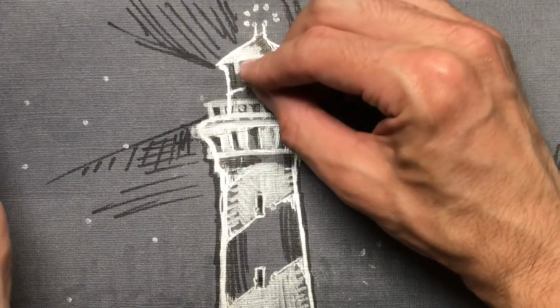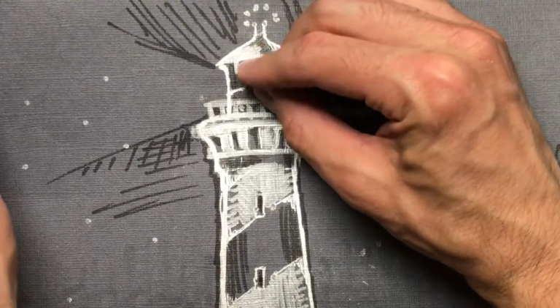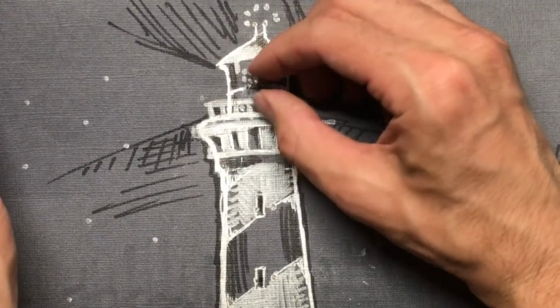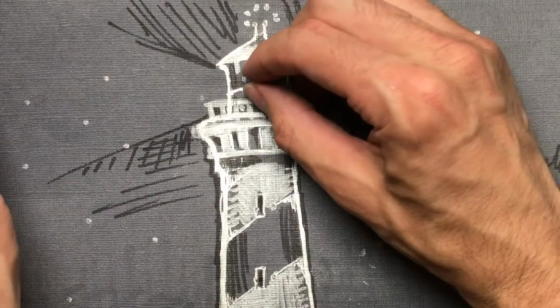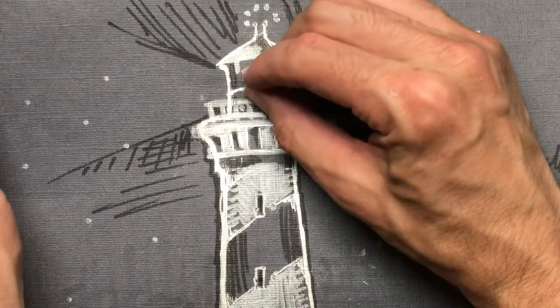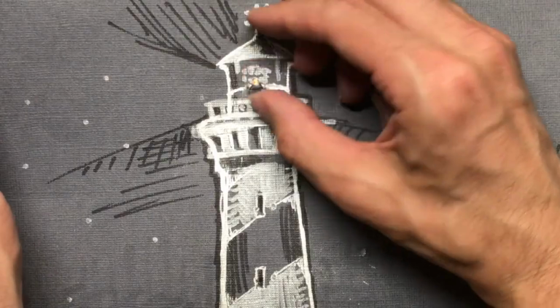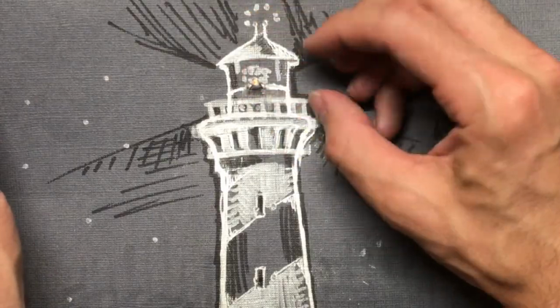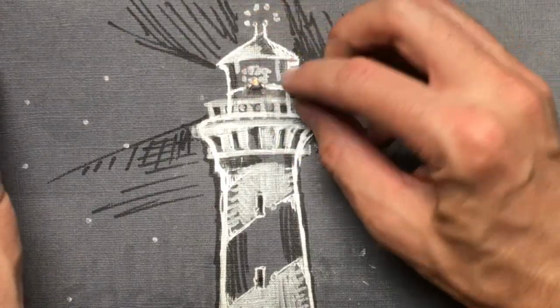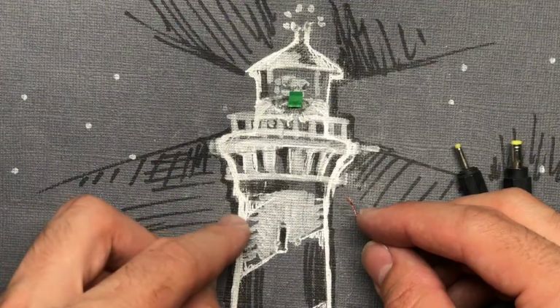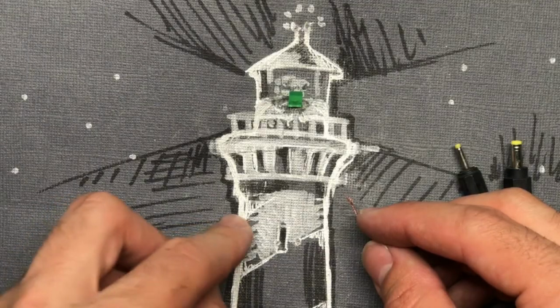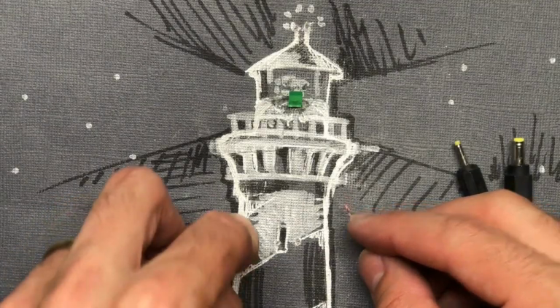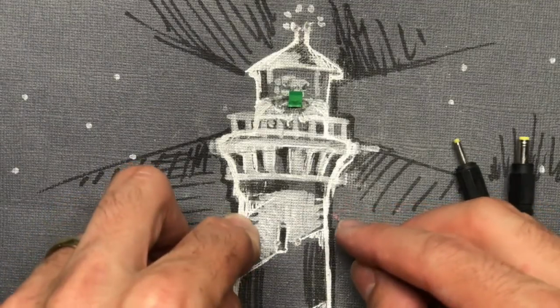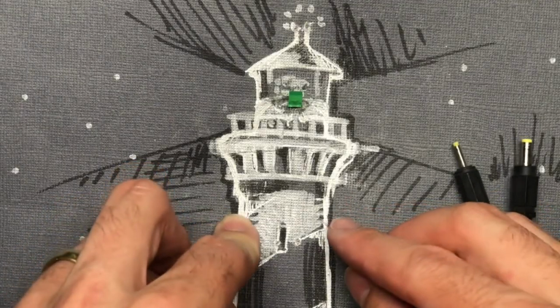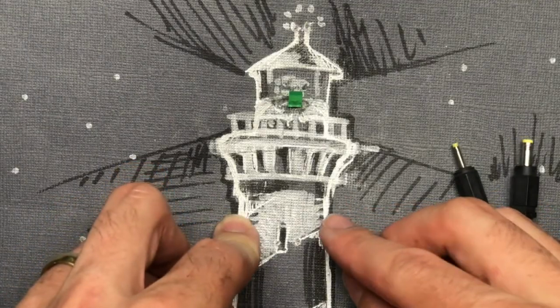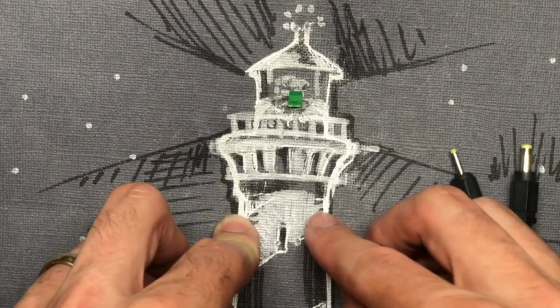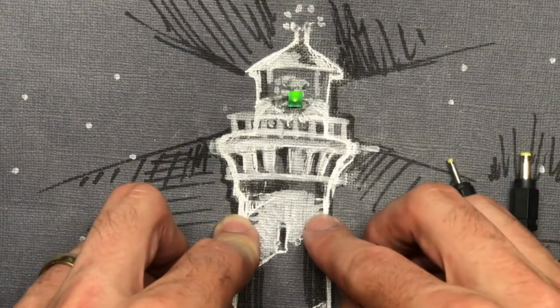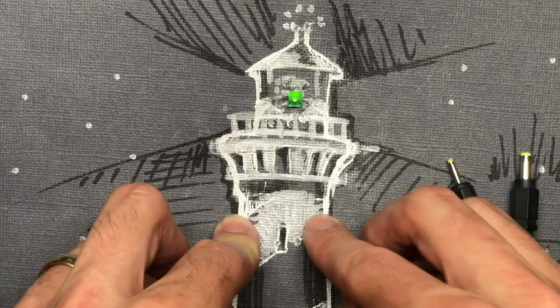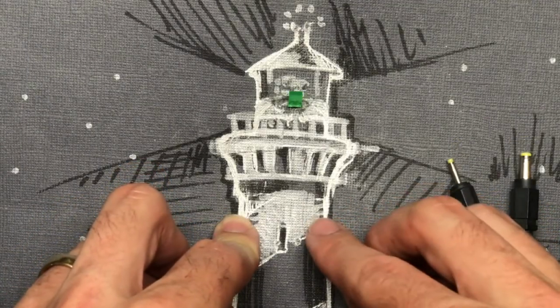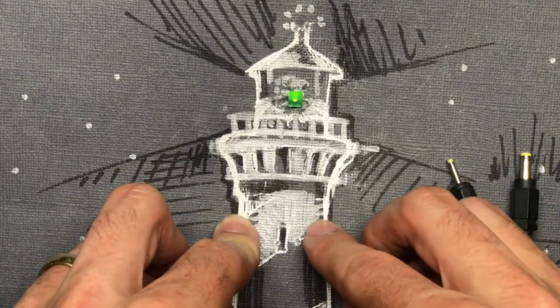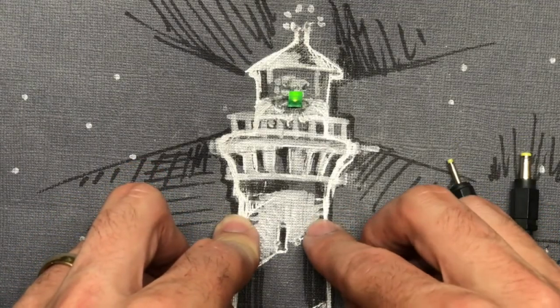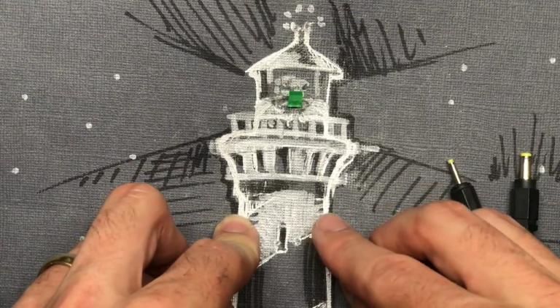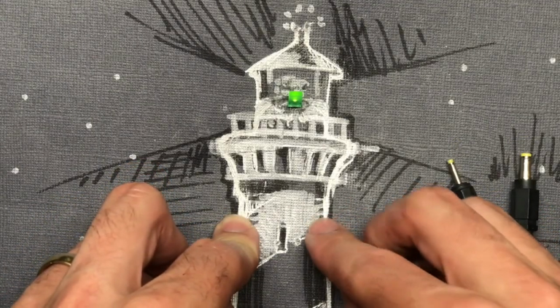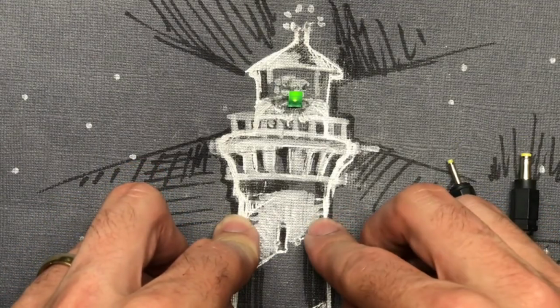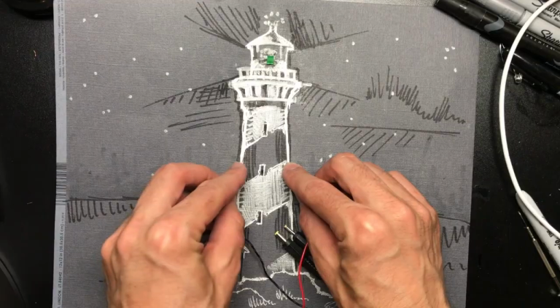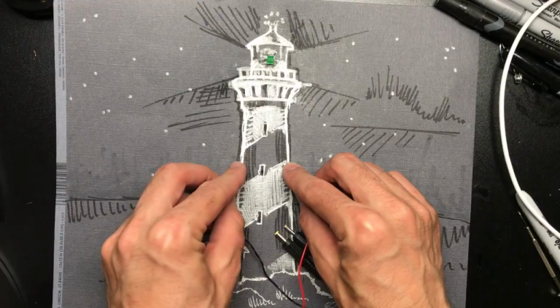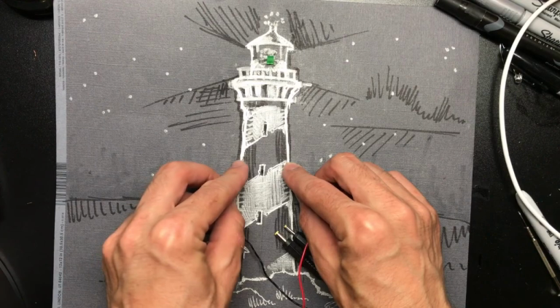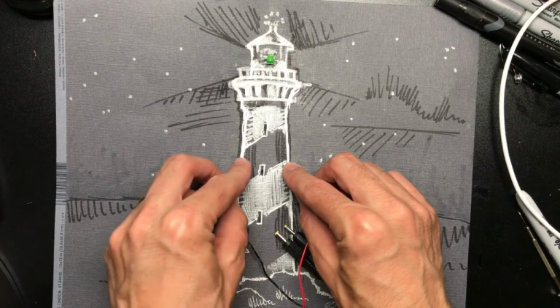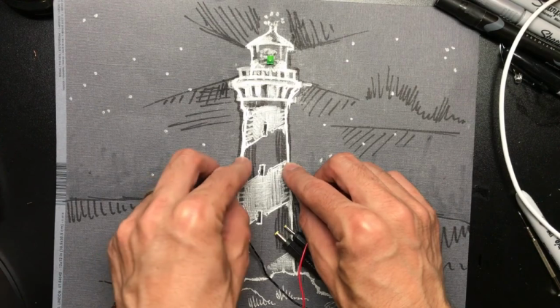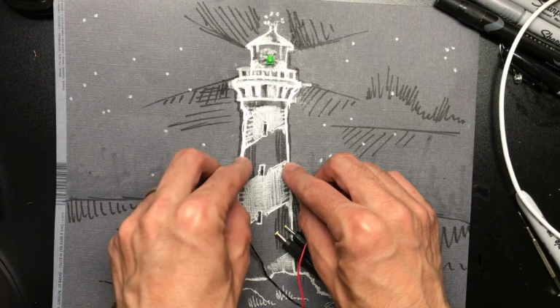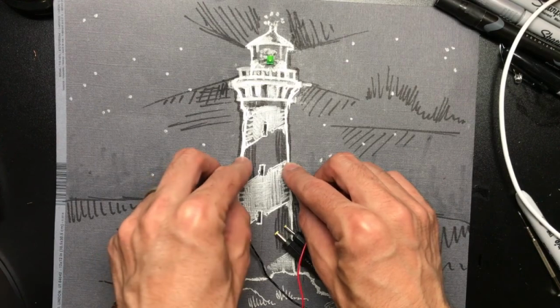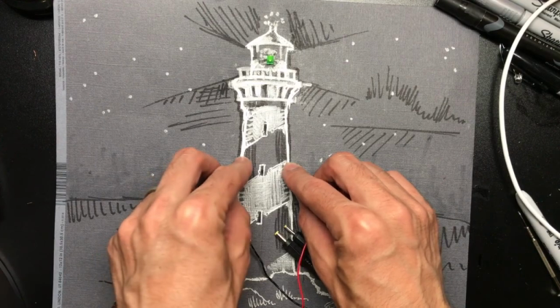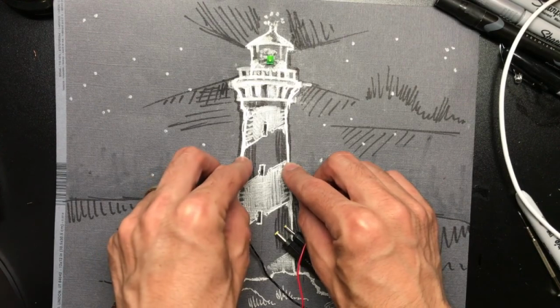Okay, for the last step I added a green LED and I applied my 4.5 voltage to it and we're done.